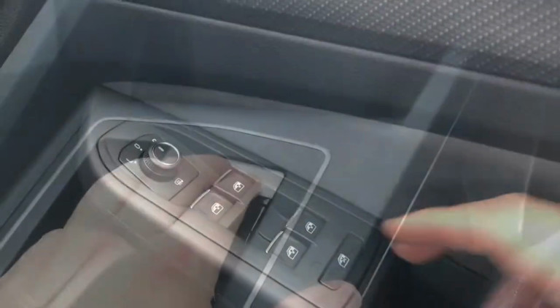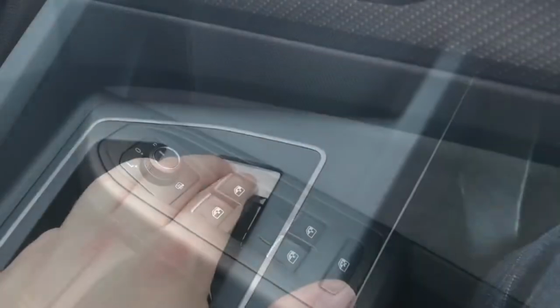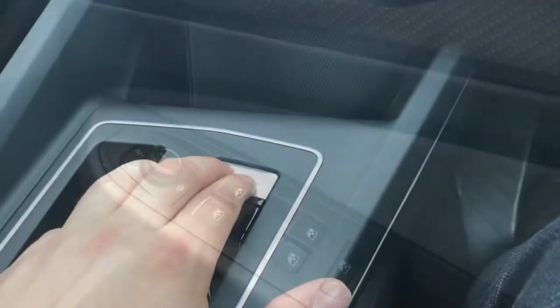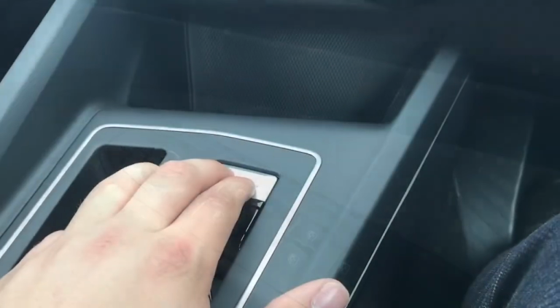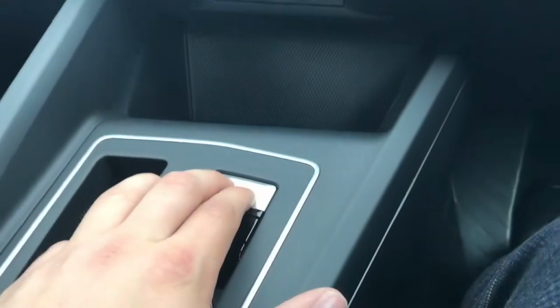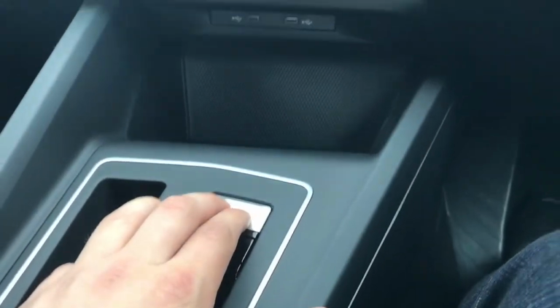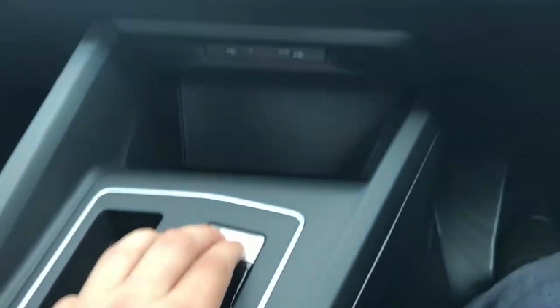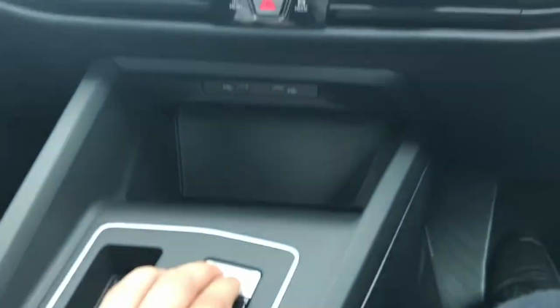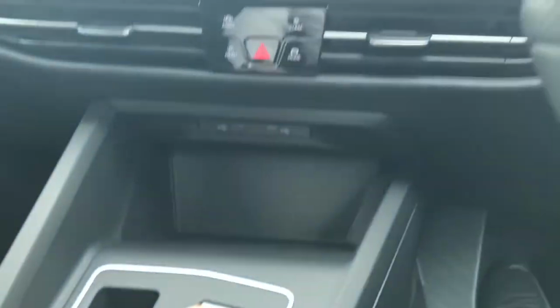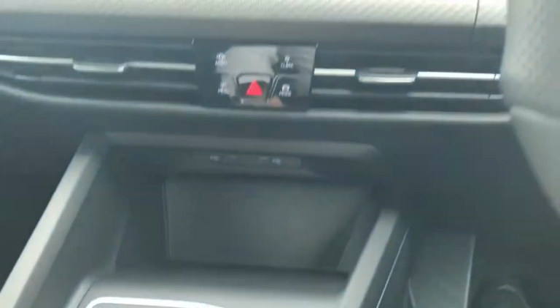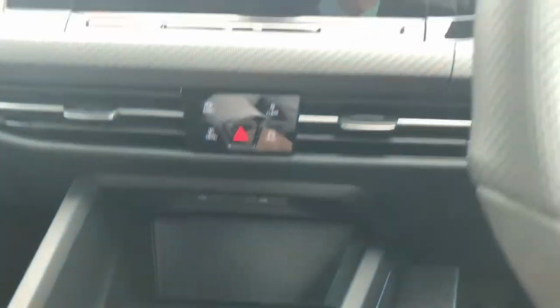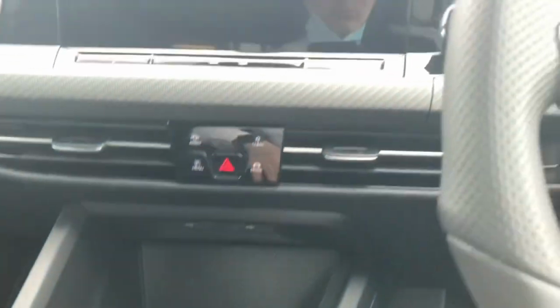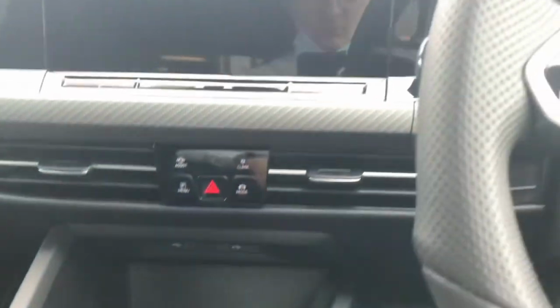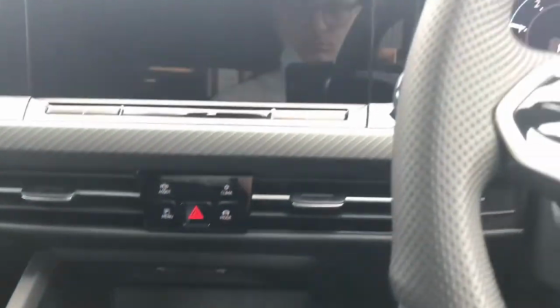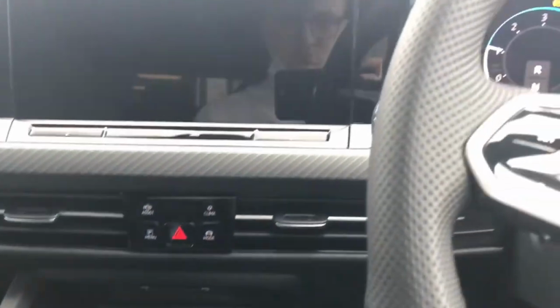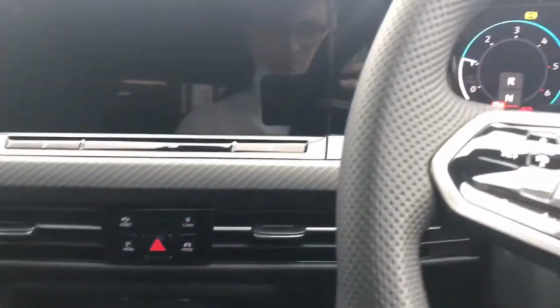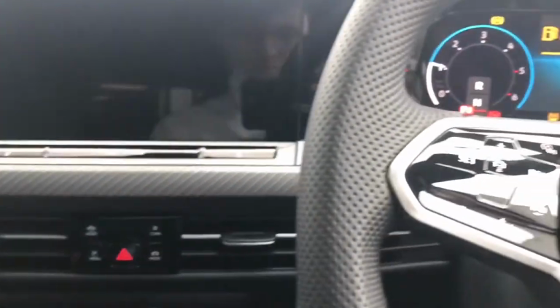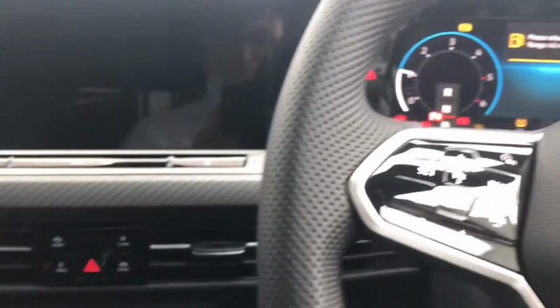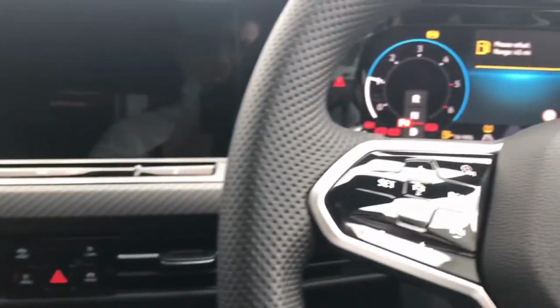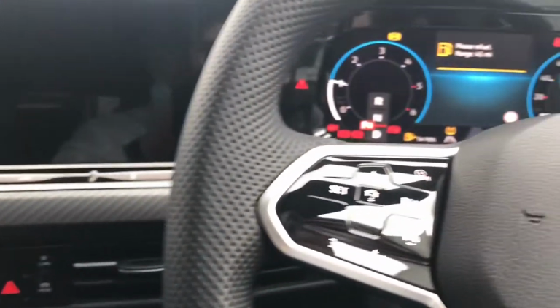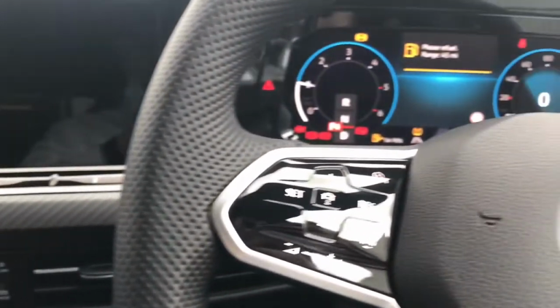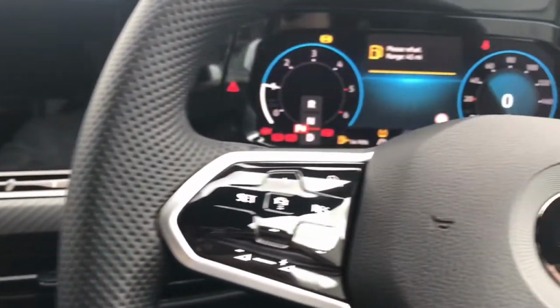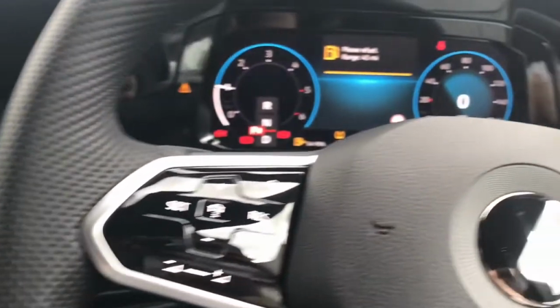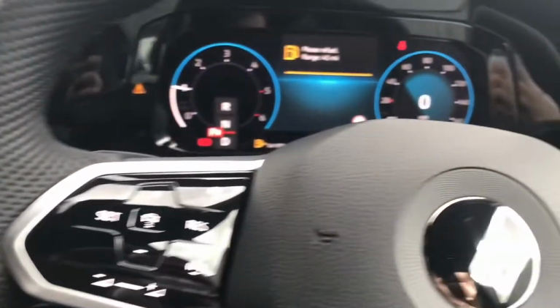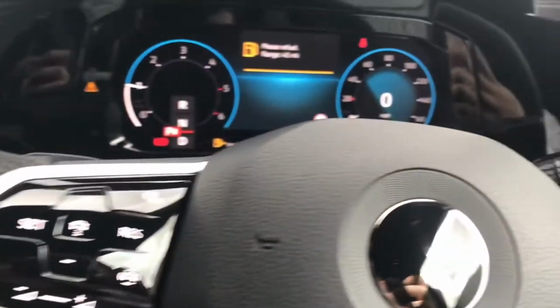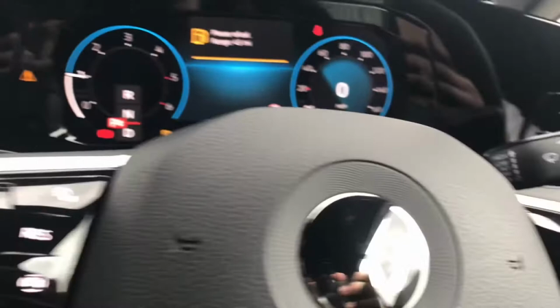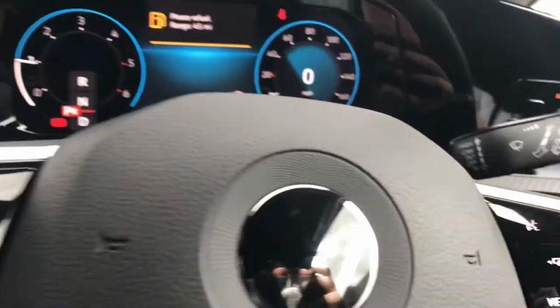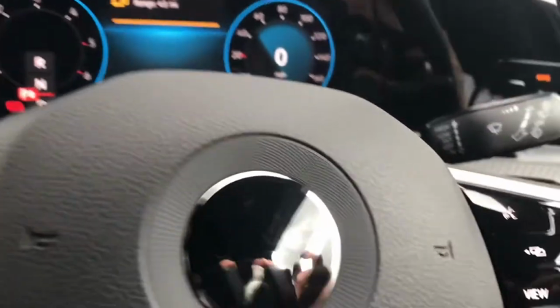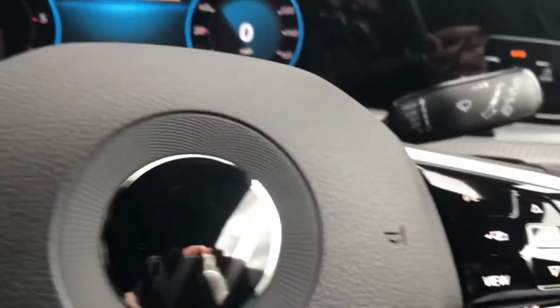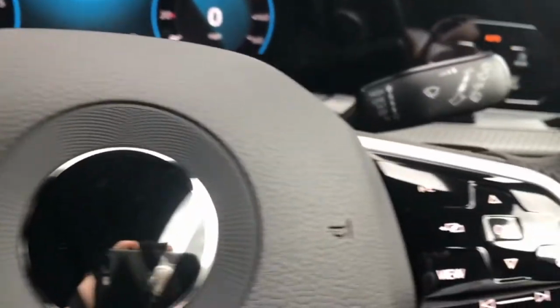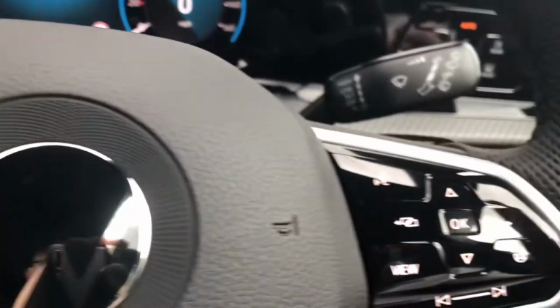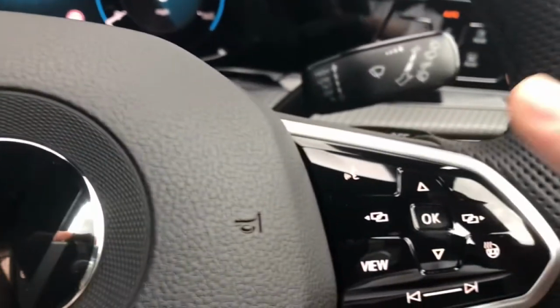Using the push start button, the car roars into life as all the displays activate, and now we gain access to this car's fantastic features.